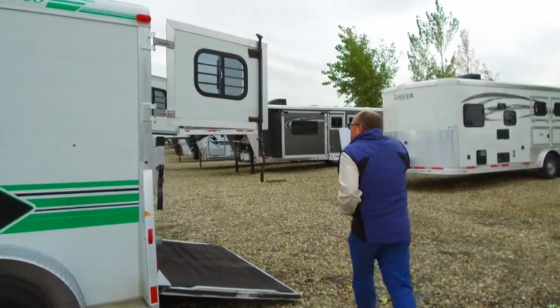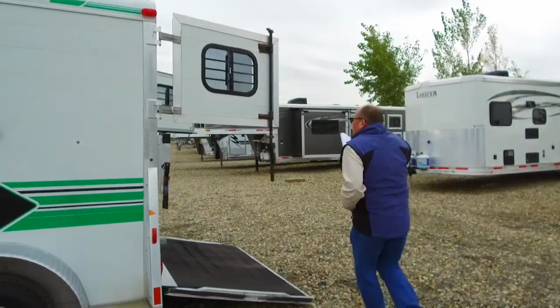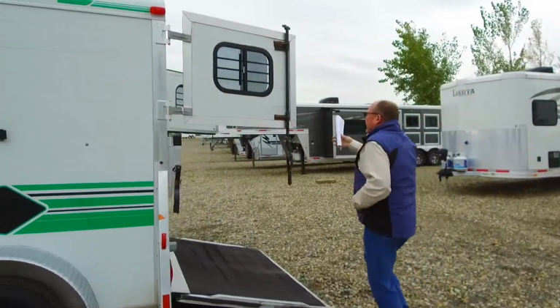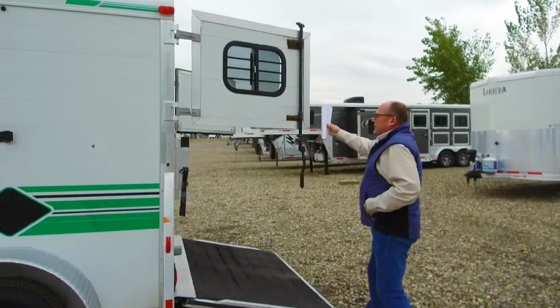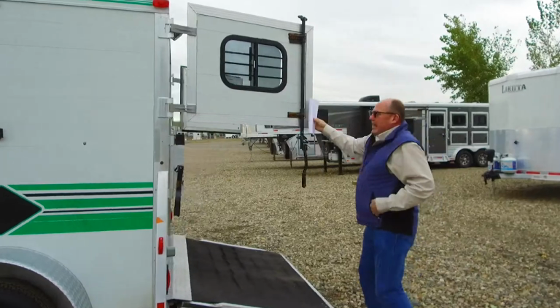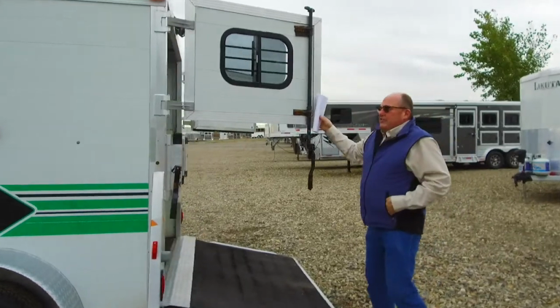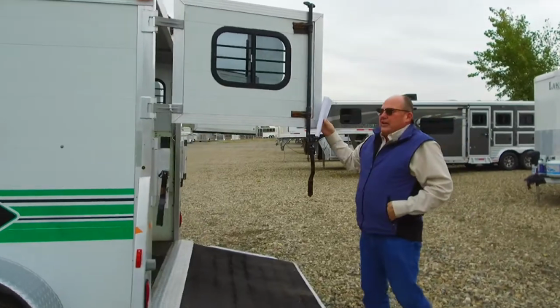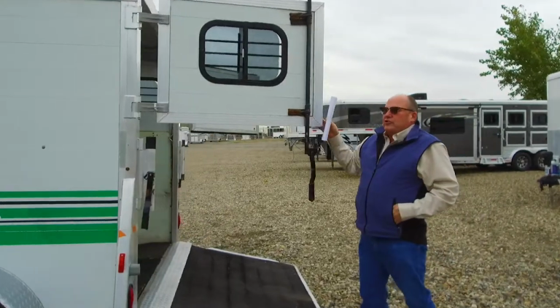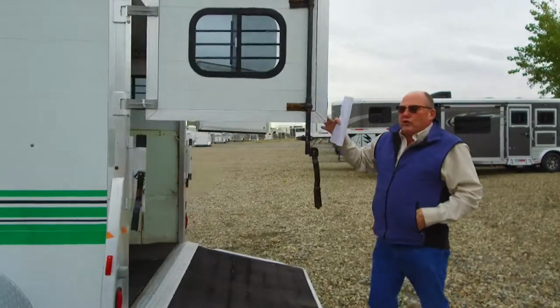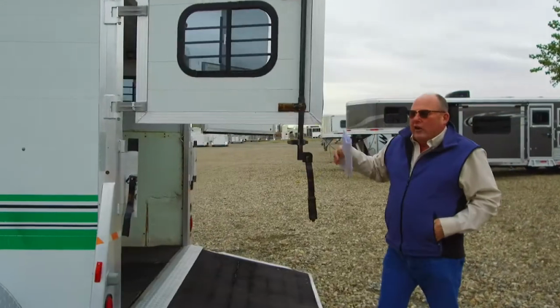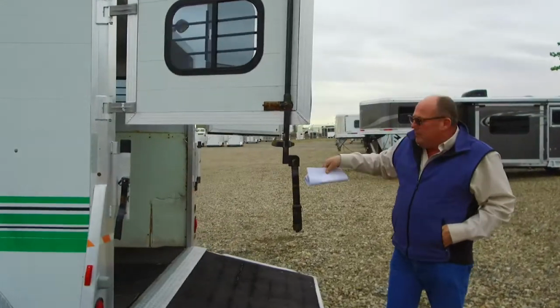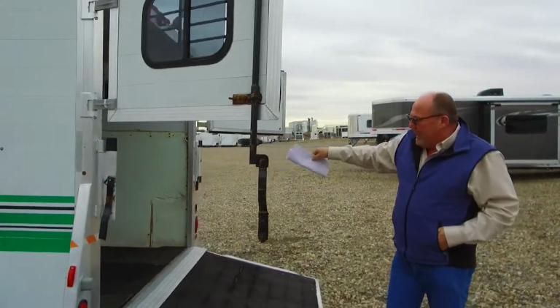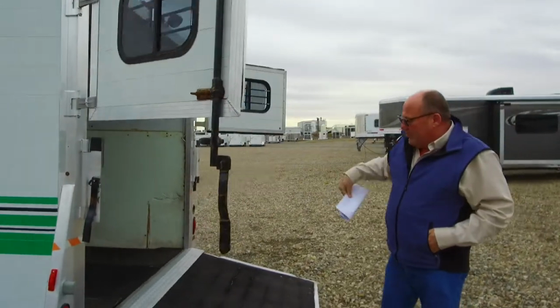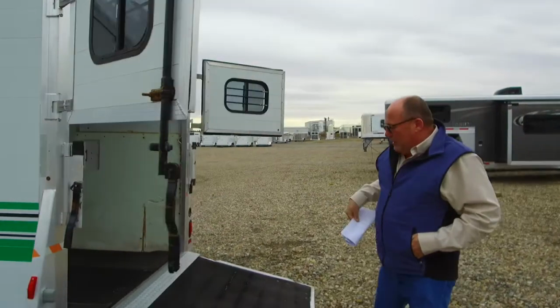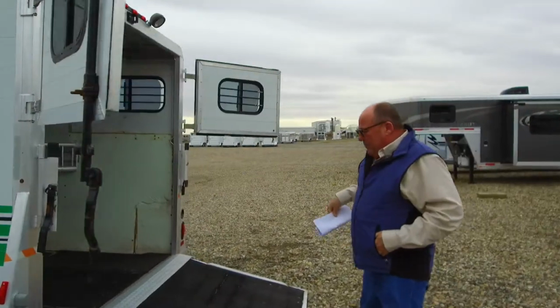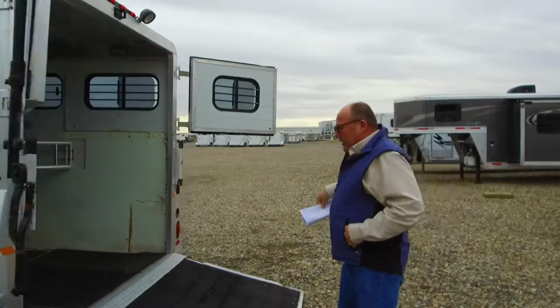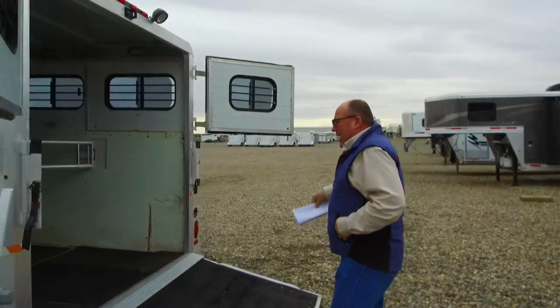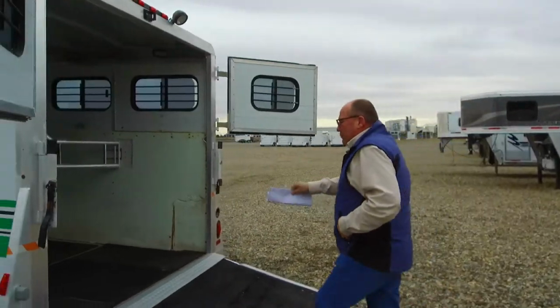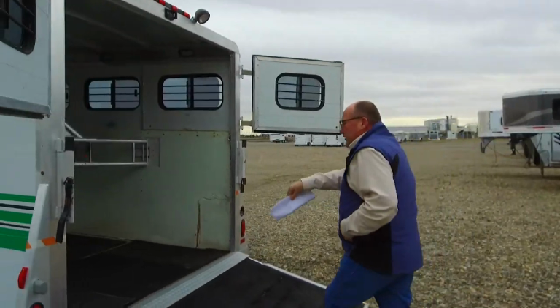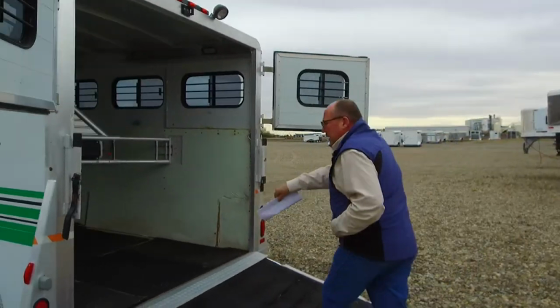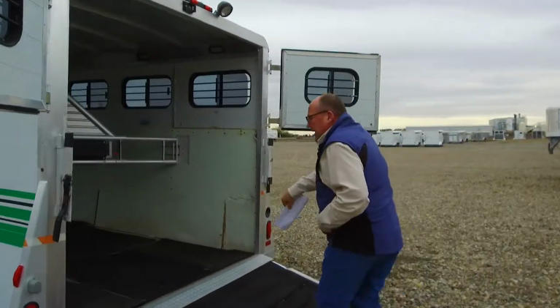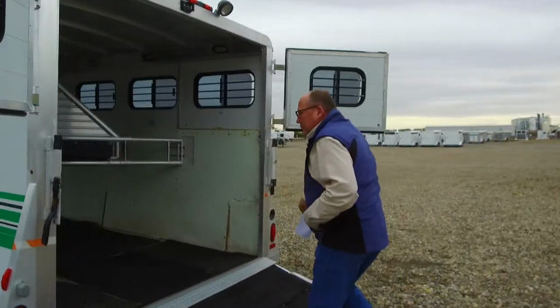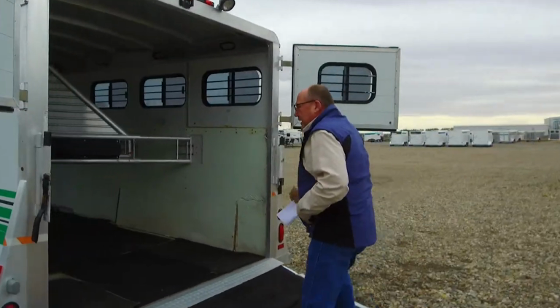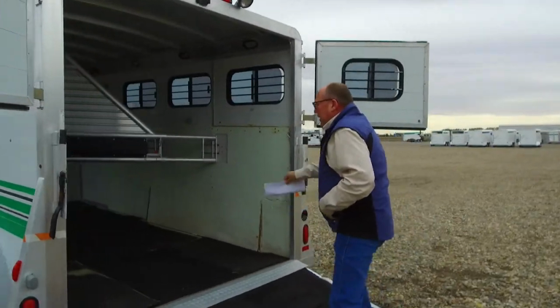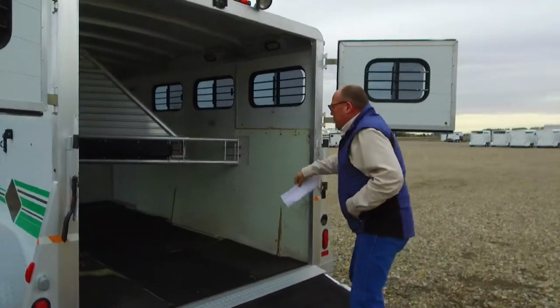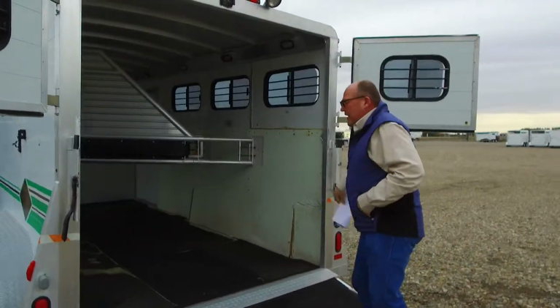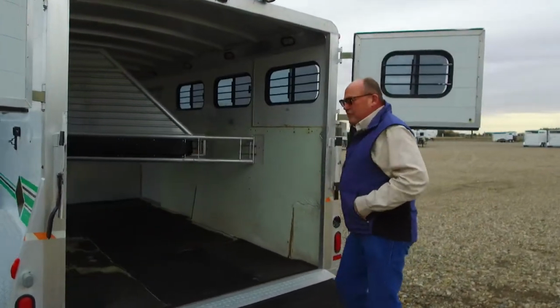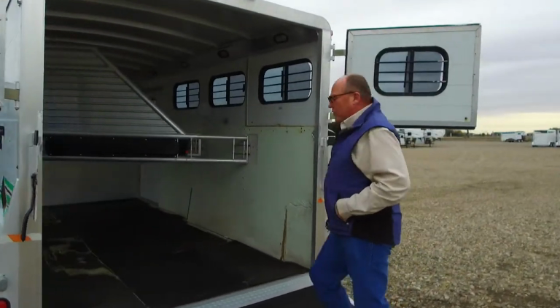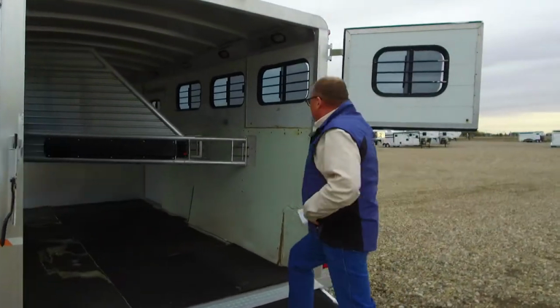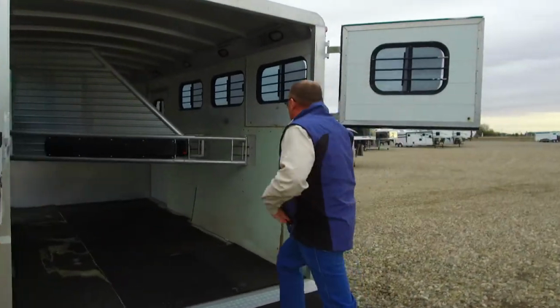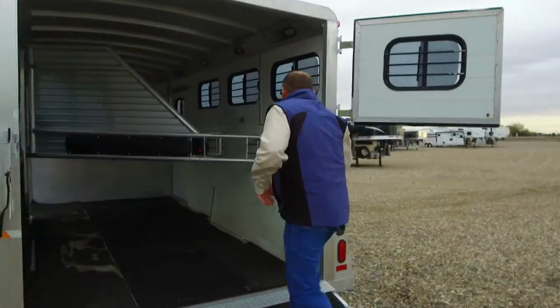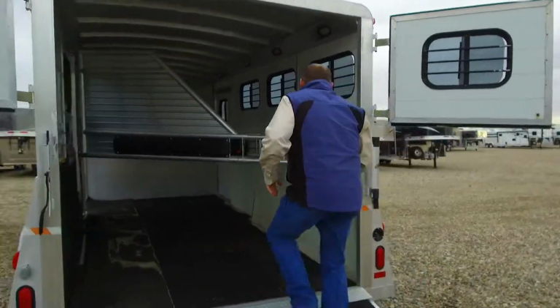This one does have the Dutch doors on the back with the big ramp, with the little kick plate here, so nothing's going to get caught up.